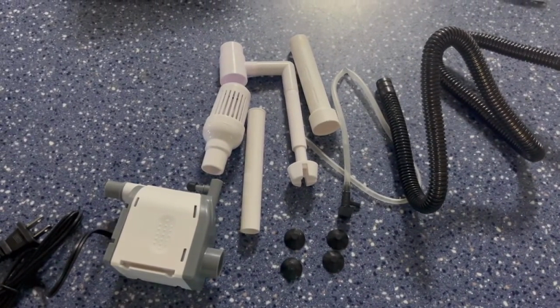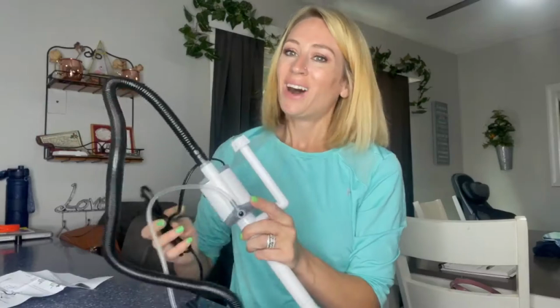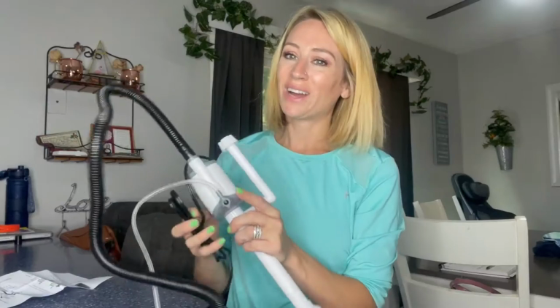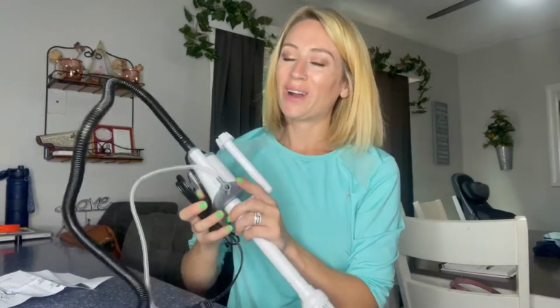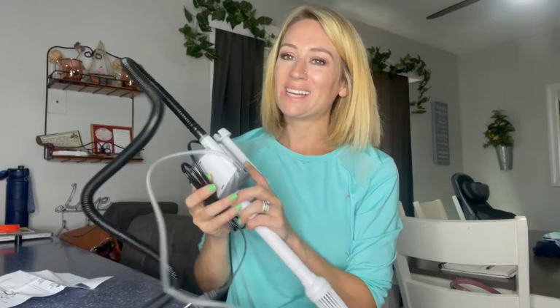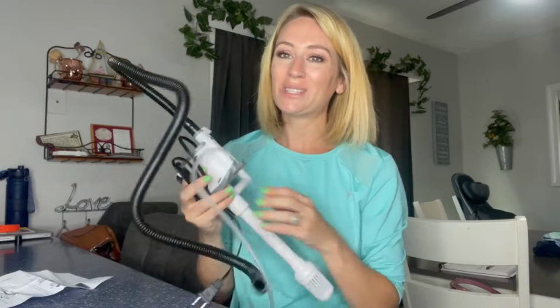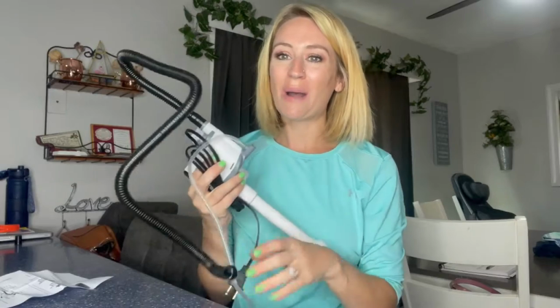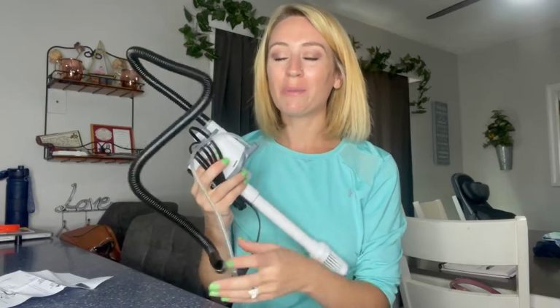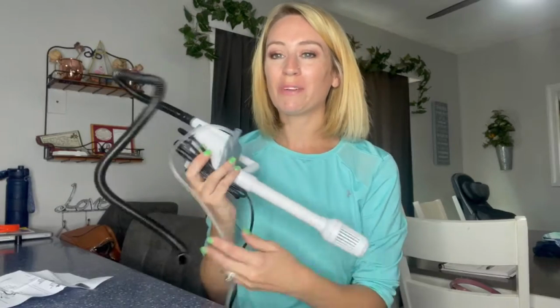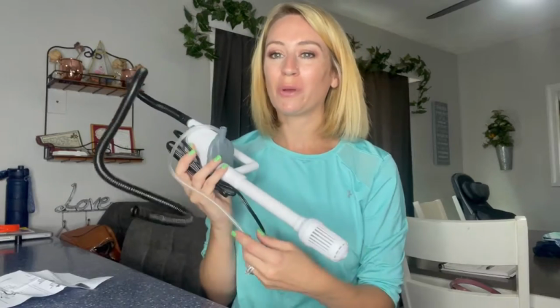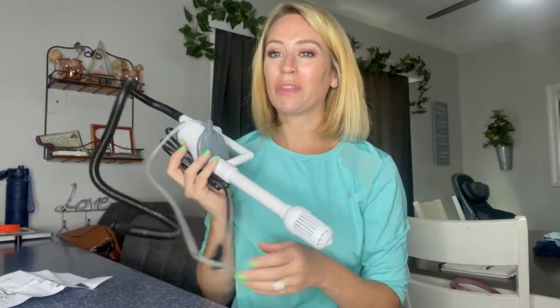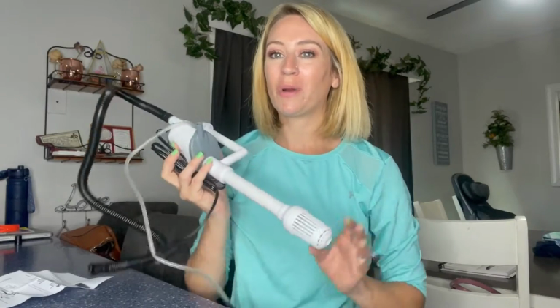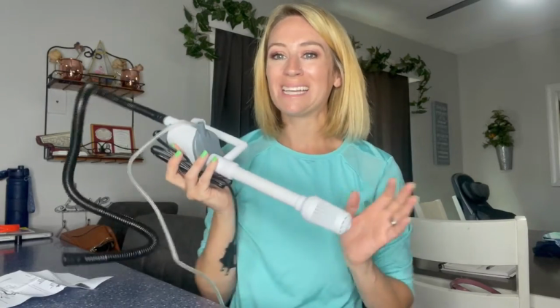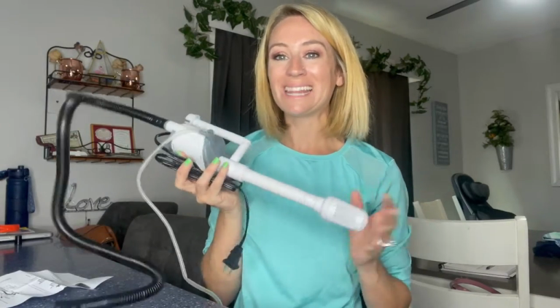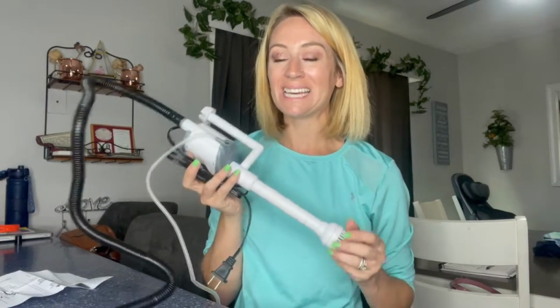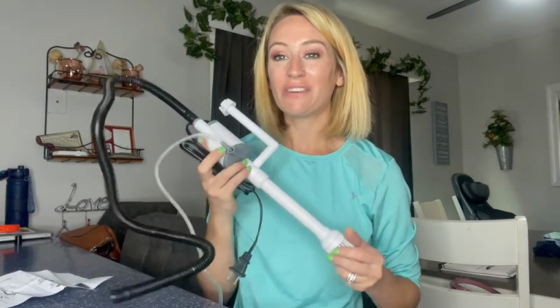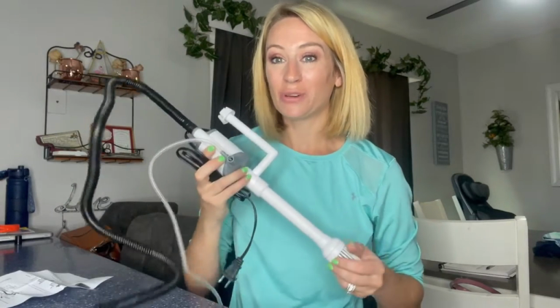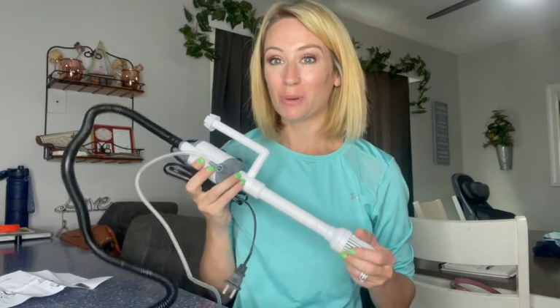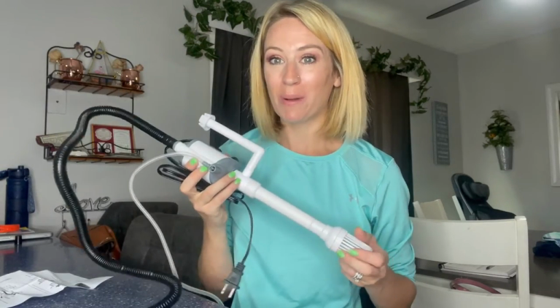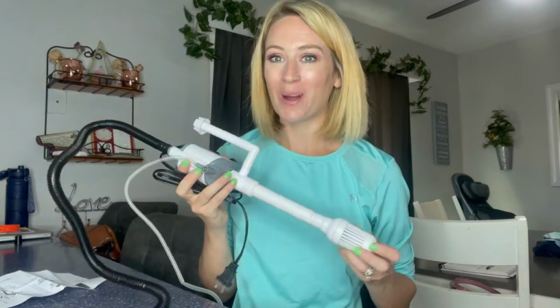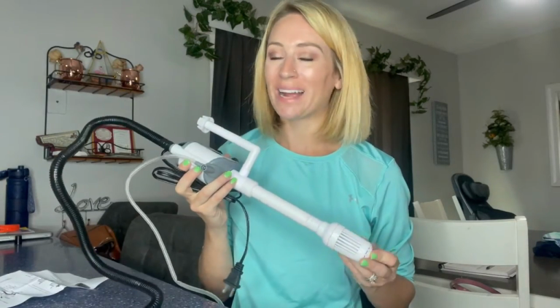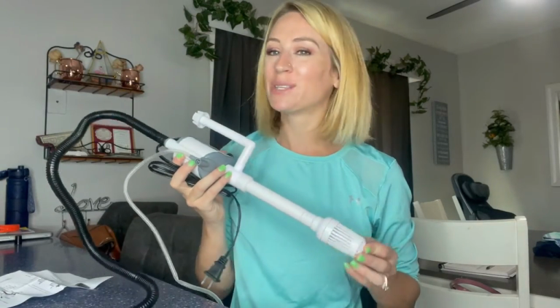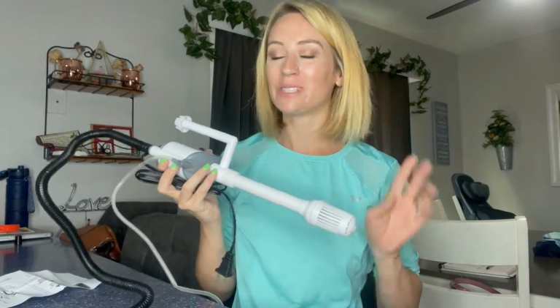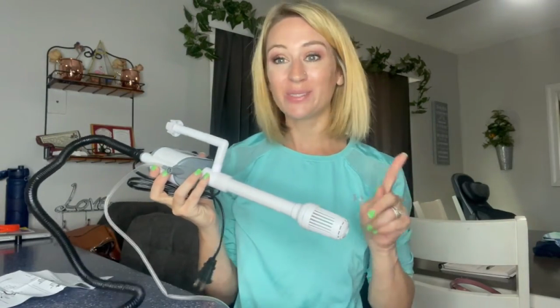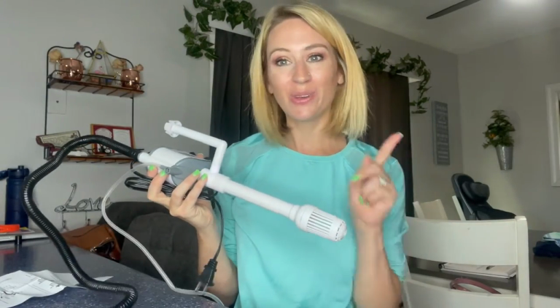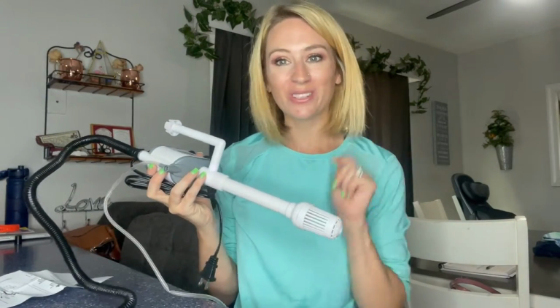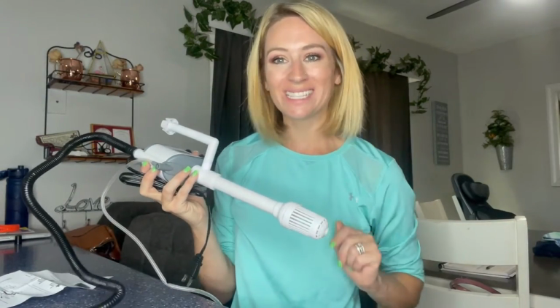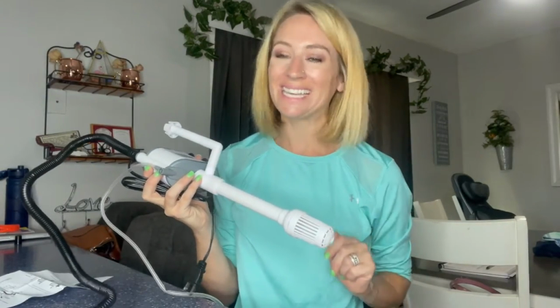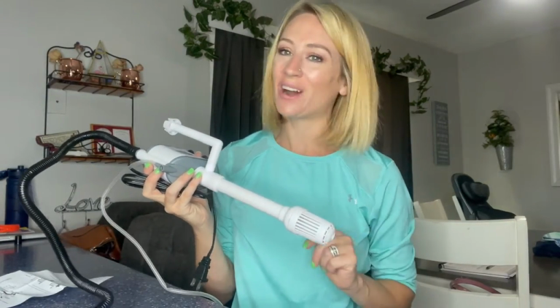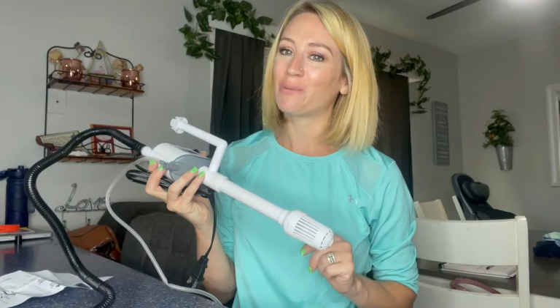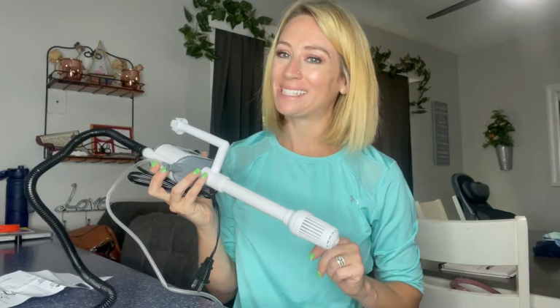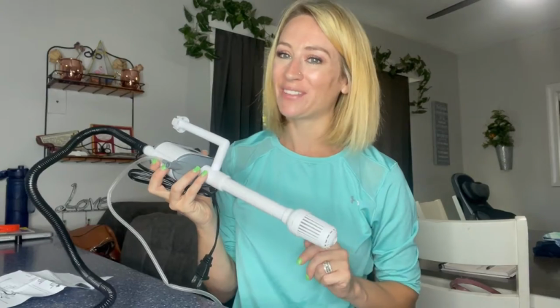All right, I'm going to be reviewing this filter pump with you guys, so stay tuned — you're going to see how you put it together.